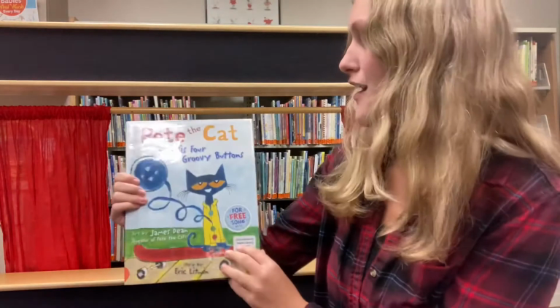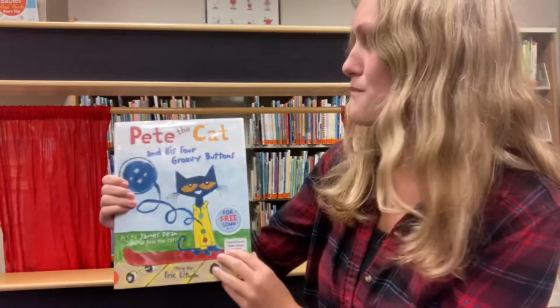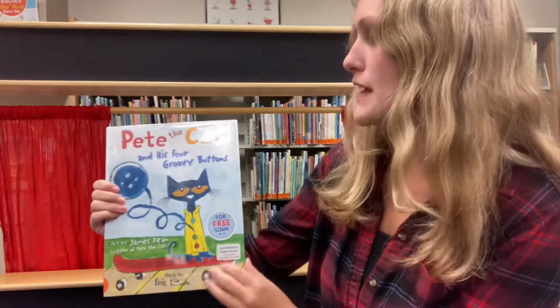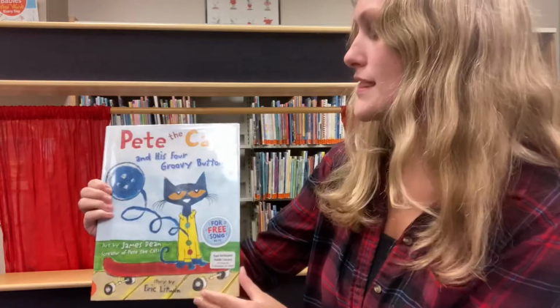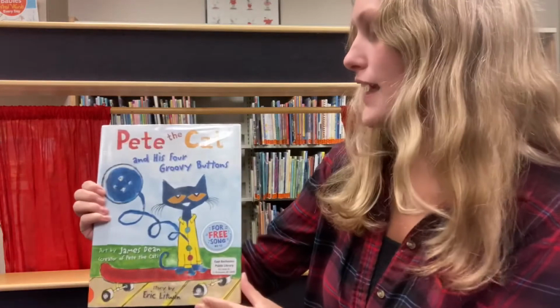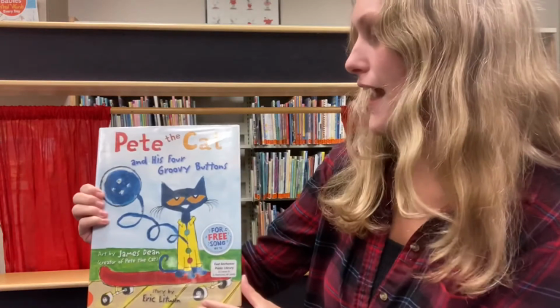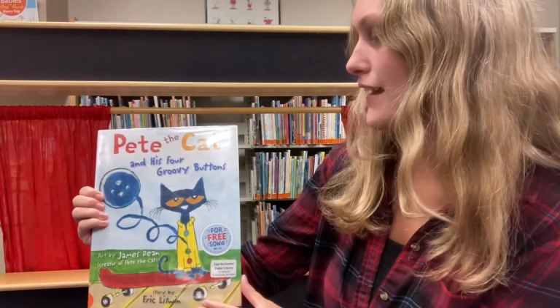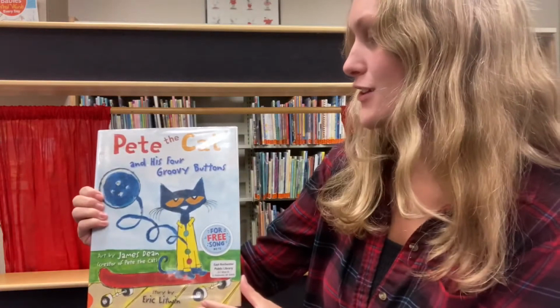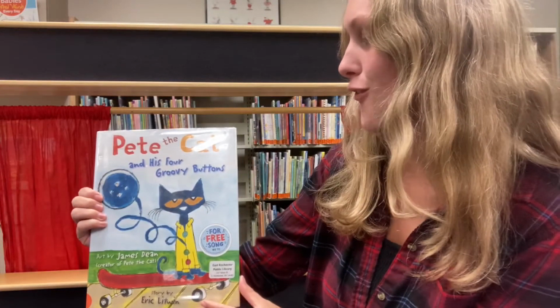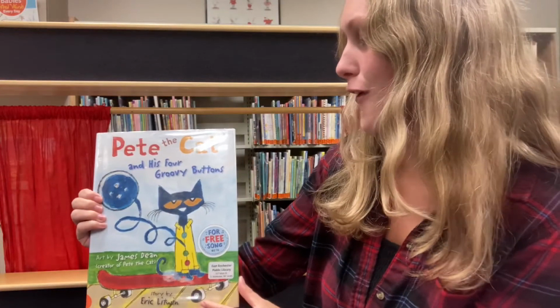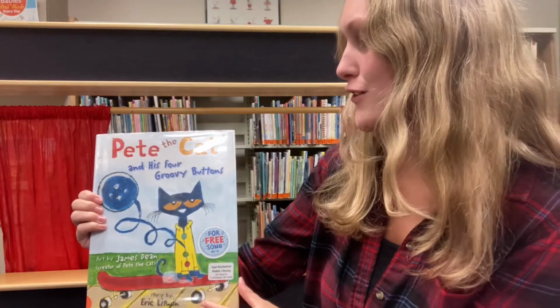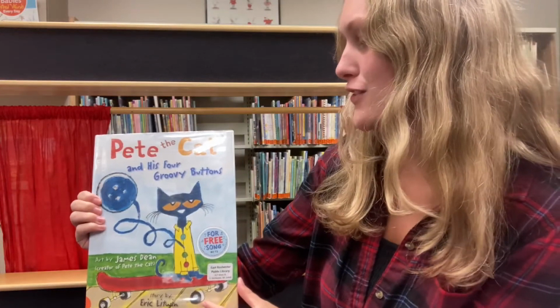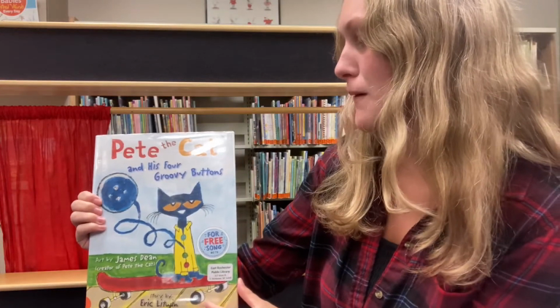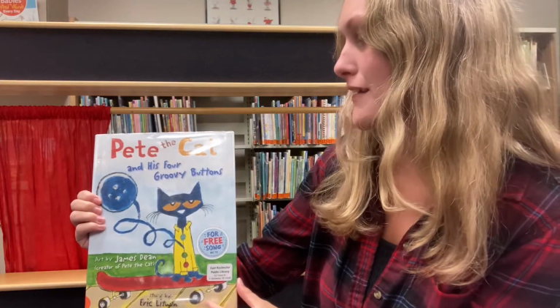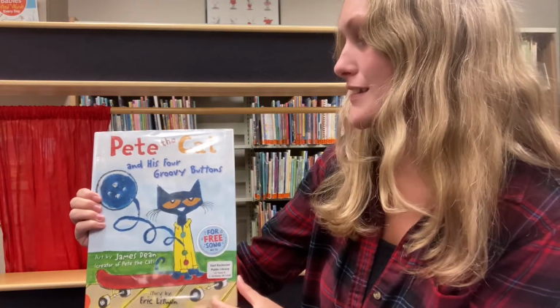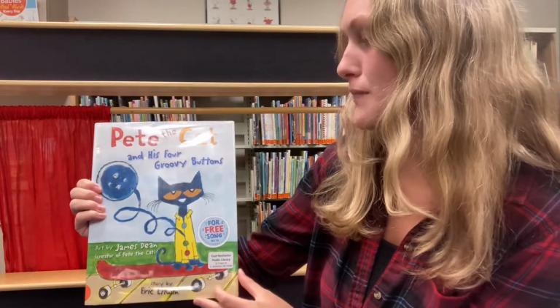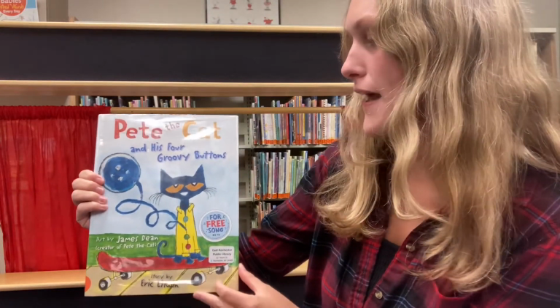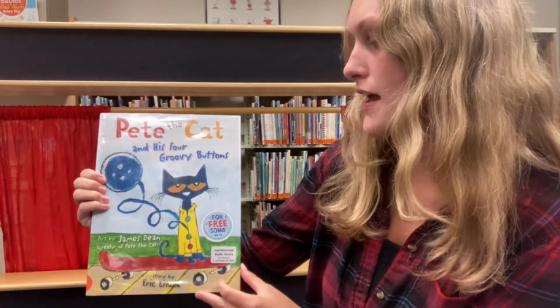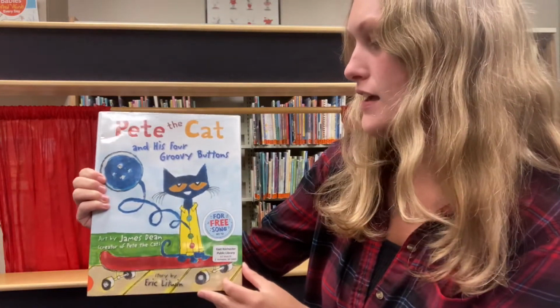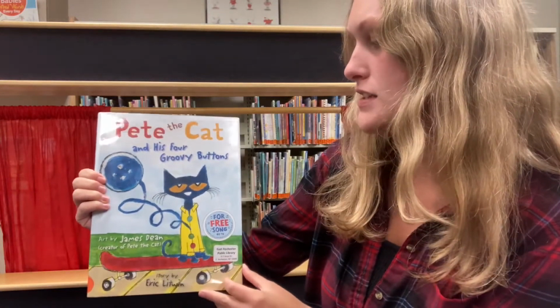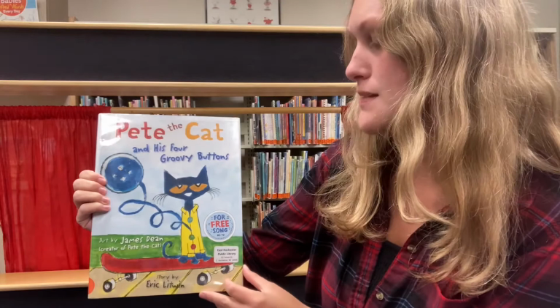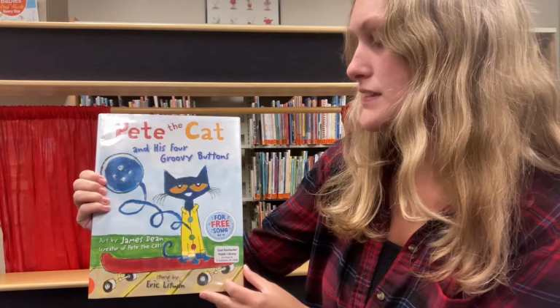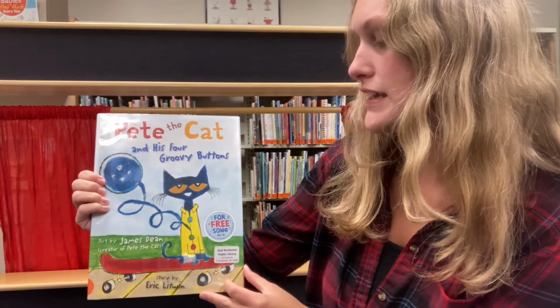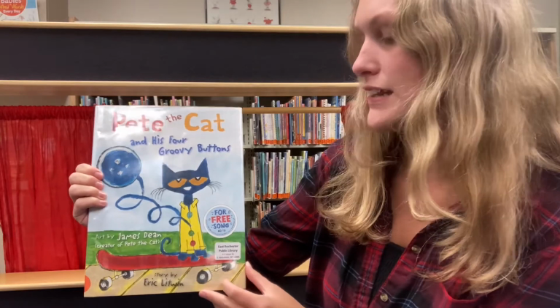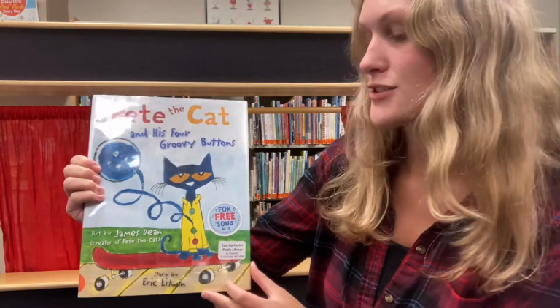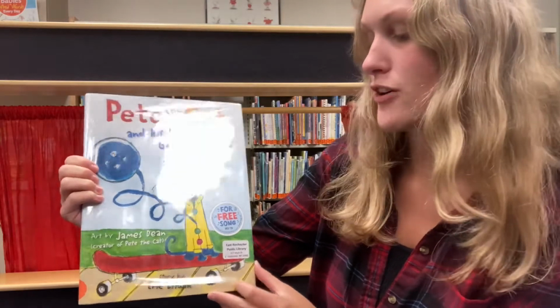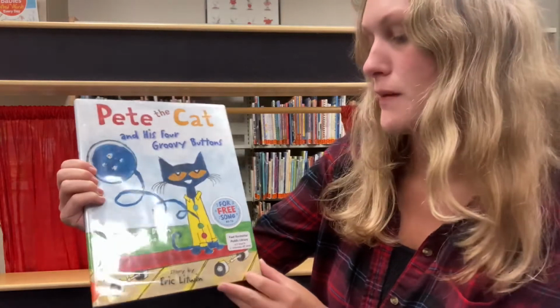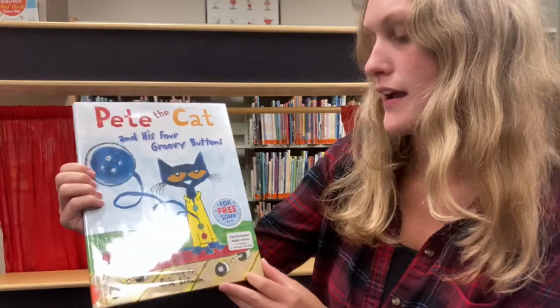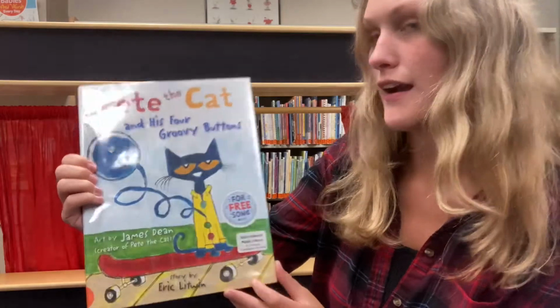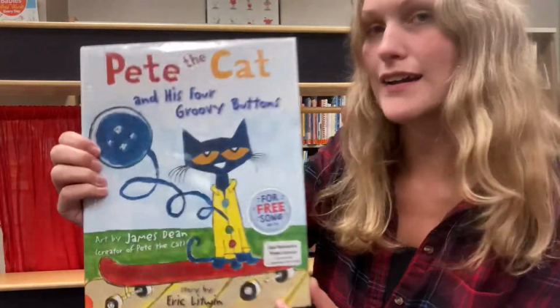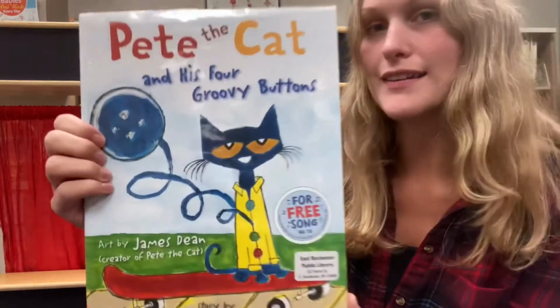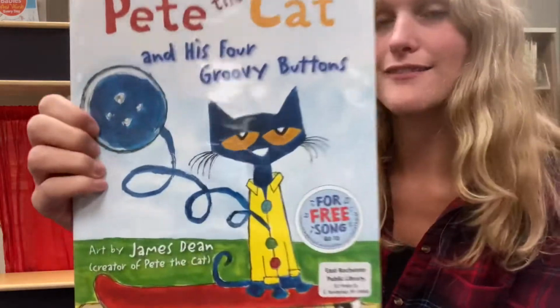Pete the Cat and His Four Groovy Buttons by James Dean and story by Eric Litwin.